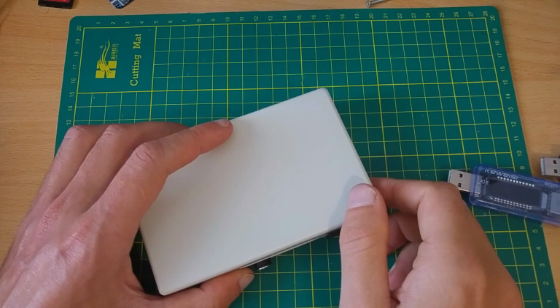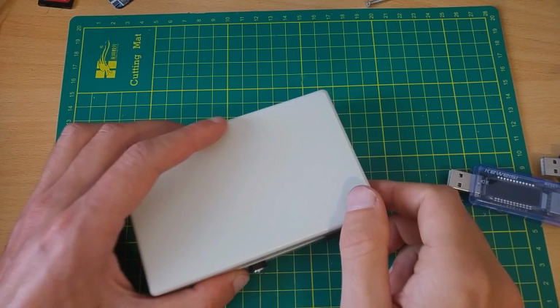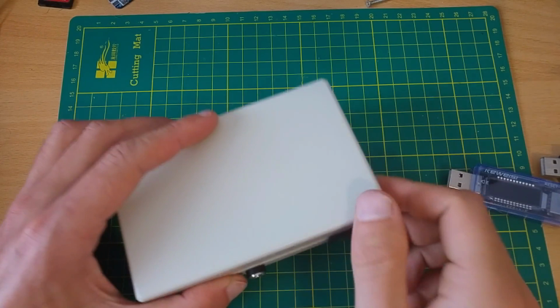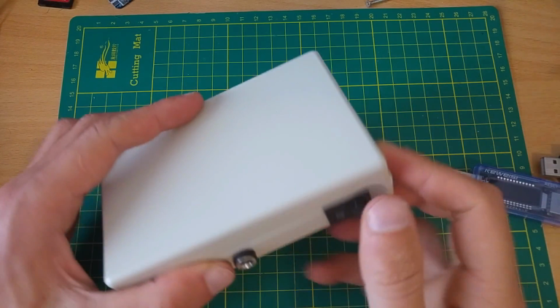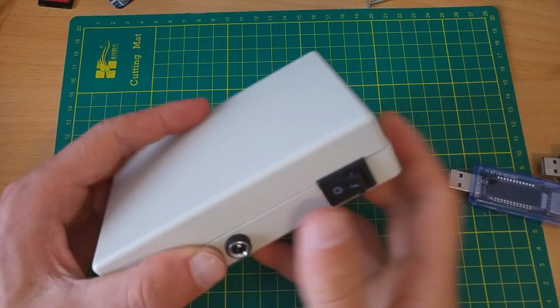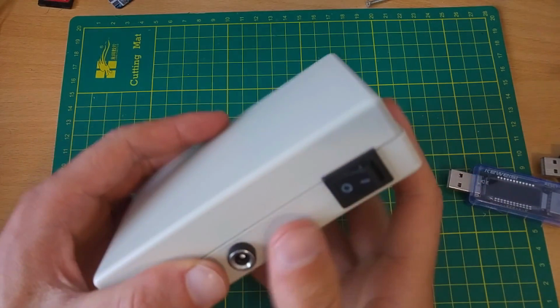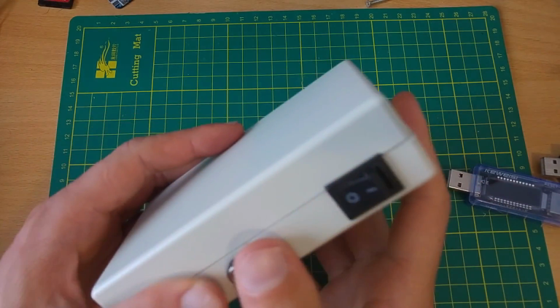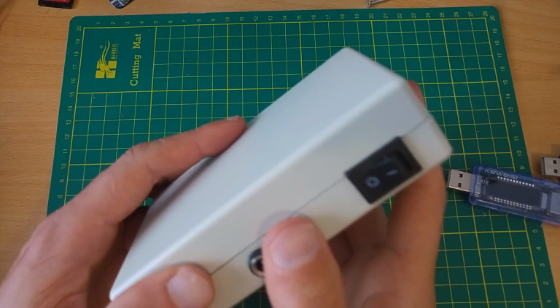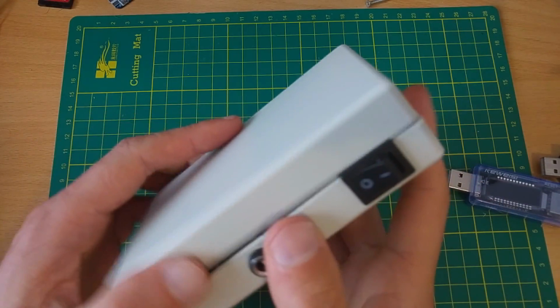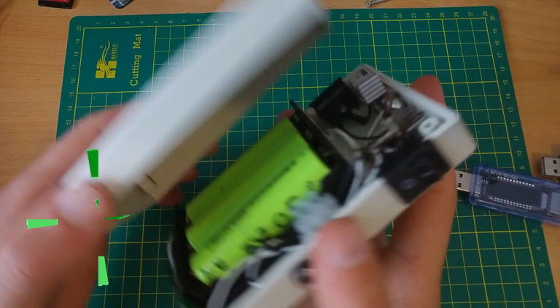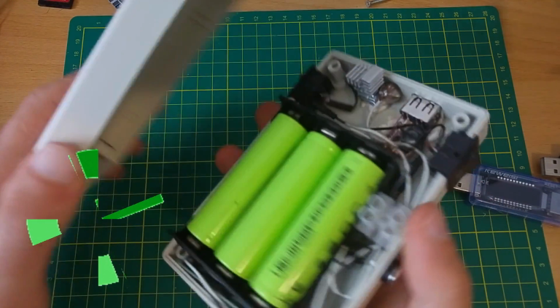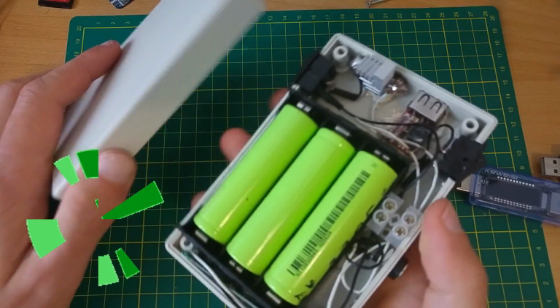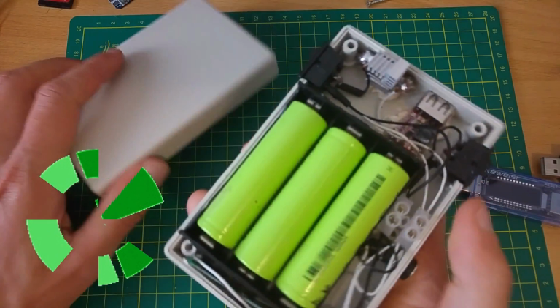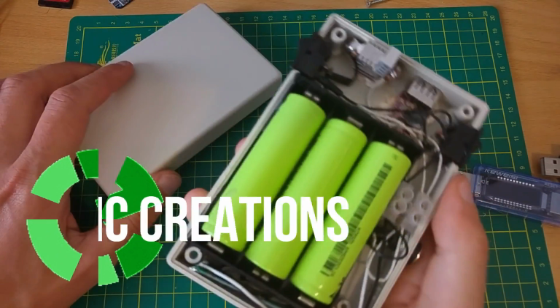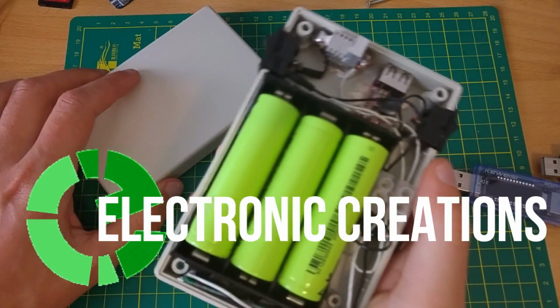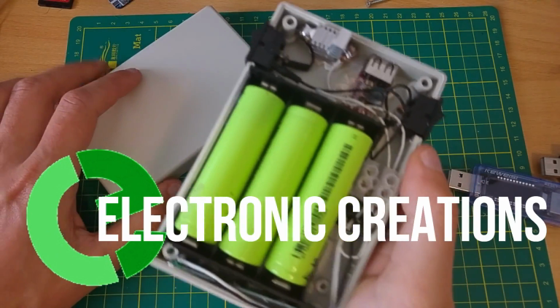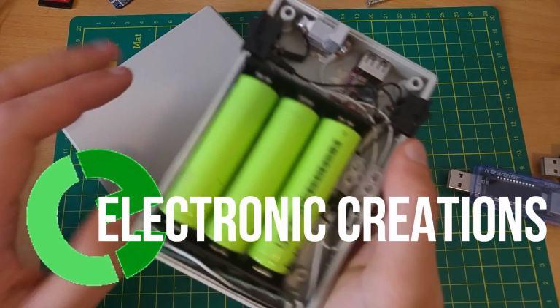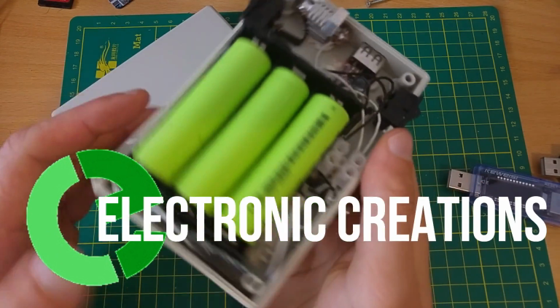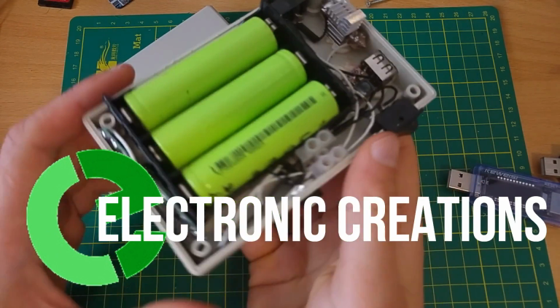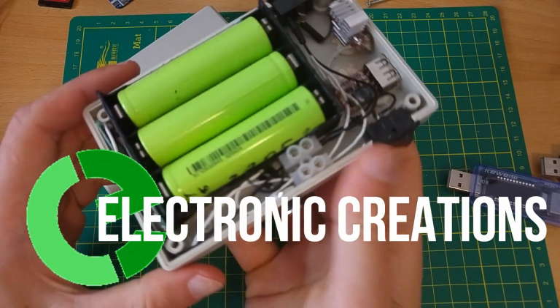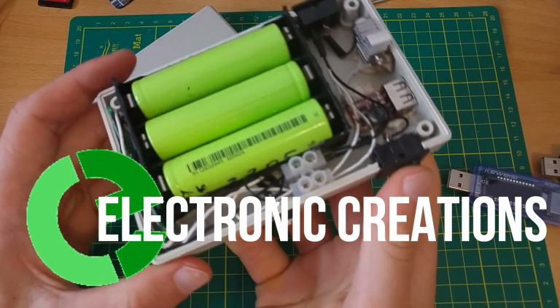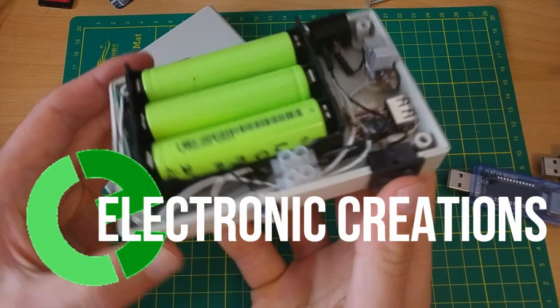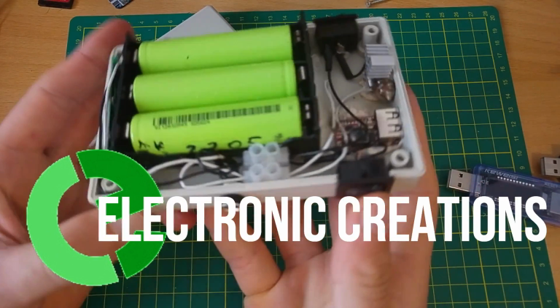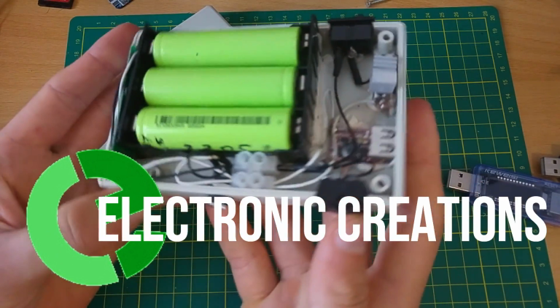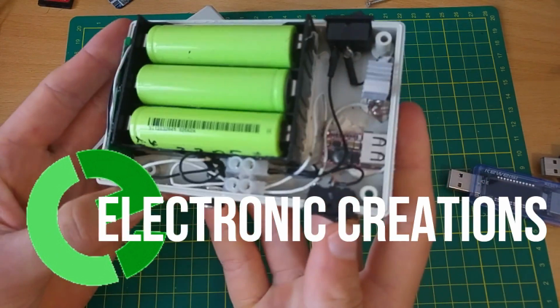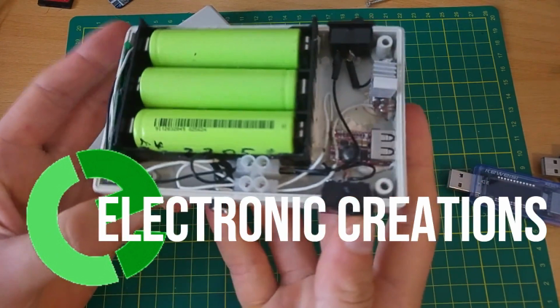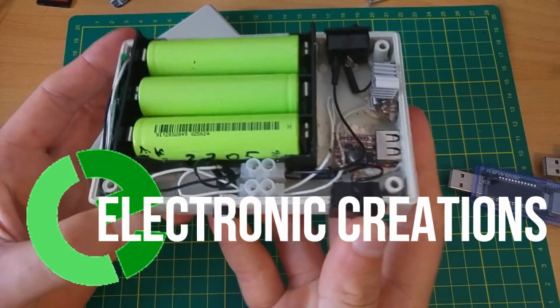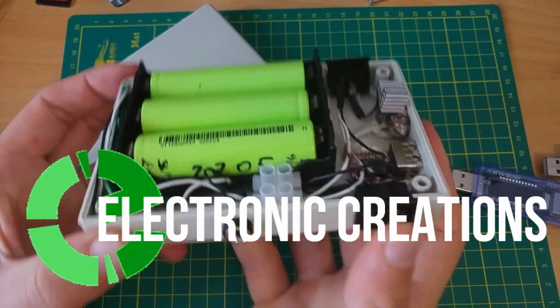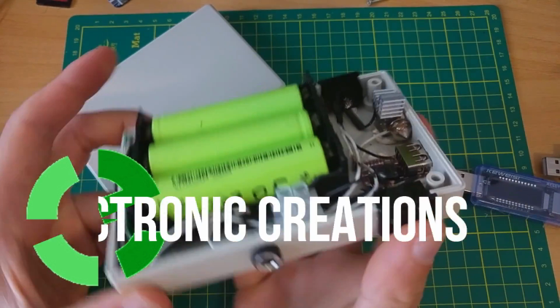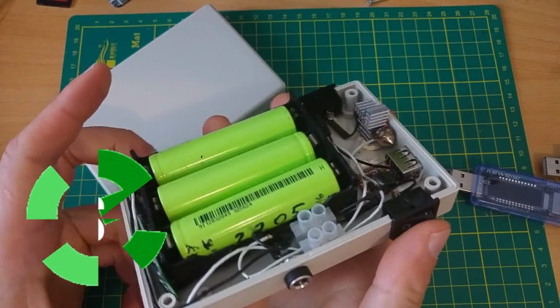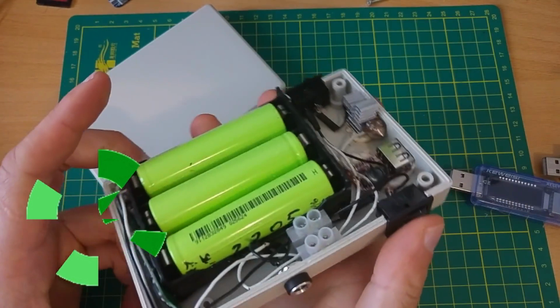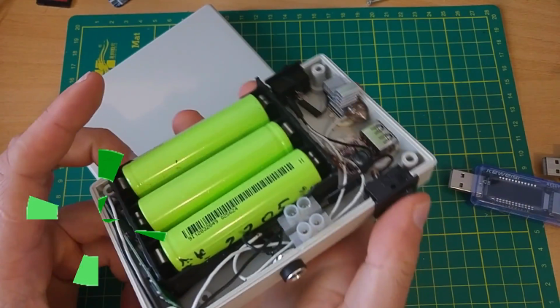Welcome to Electronic Creations. Today I'm gonna build a BMS Power Bank.